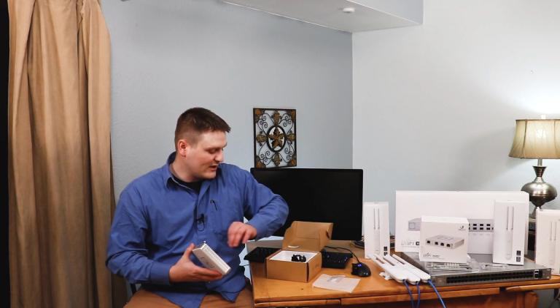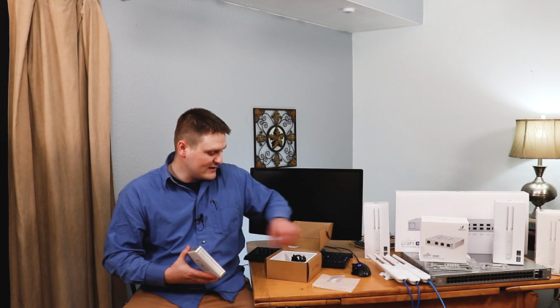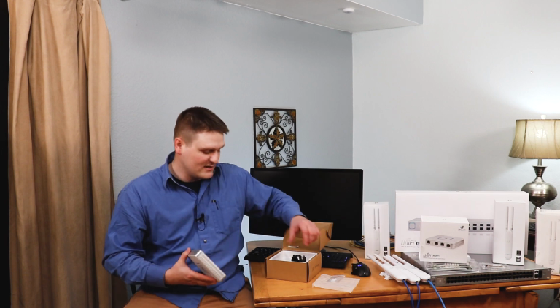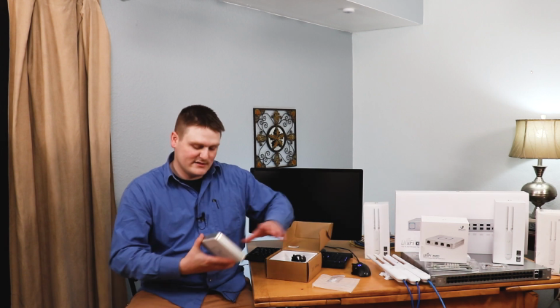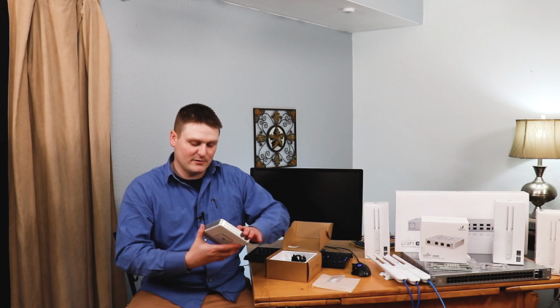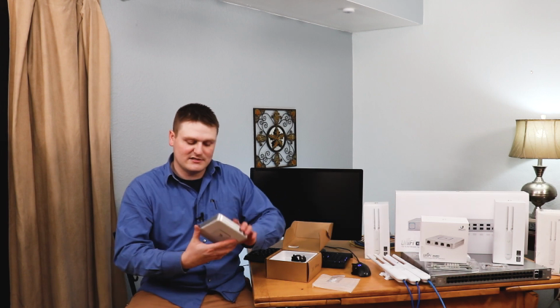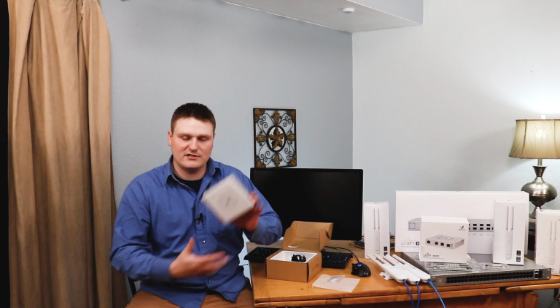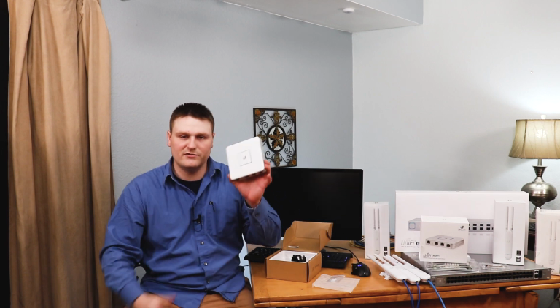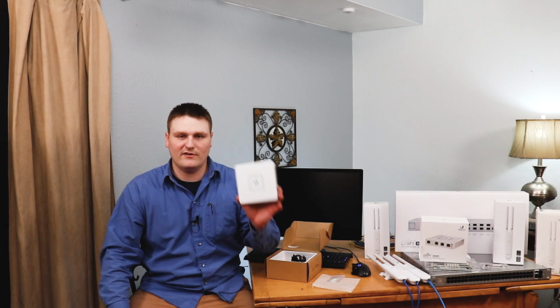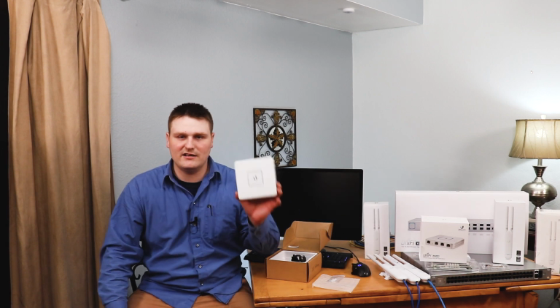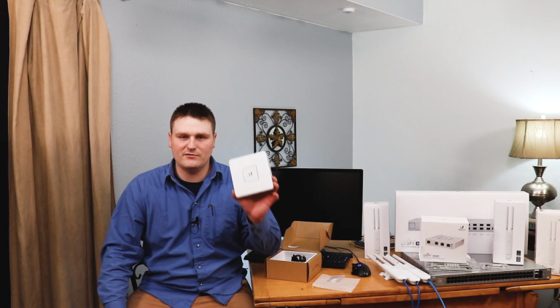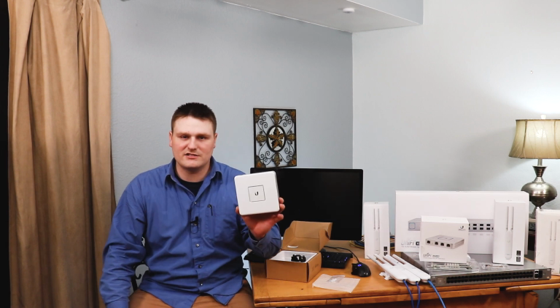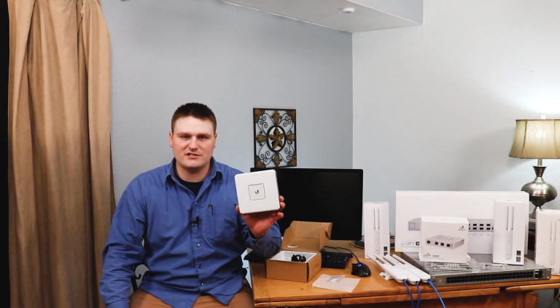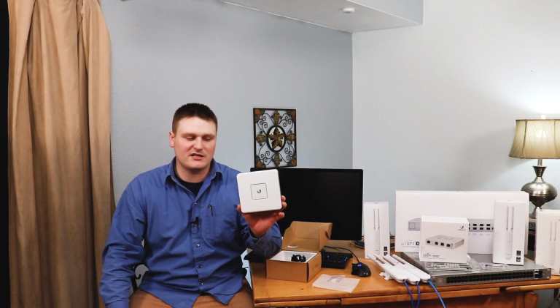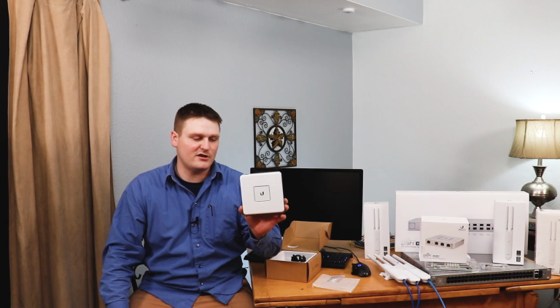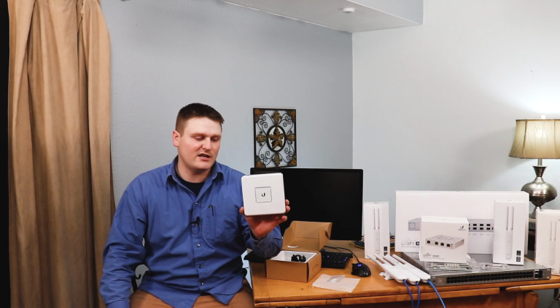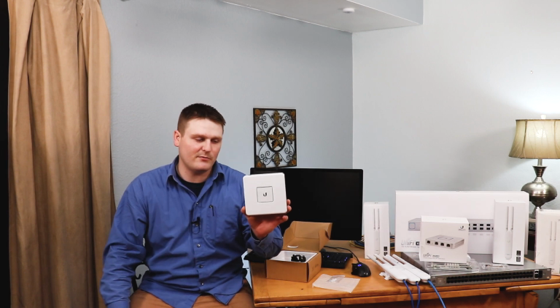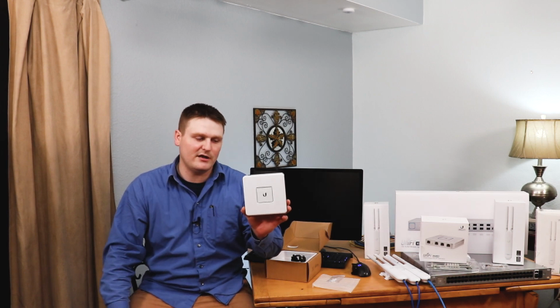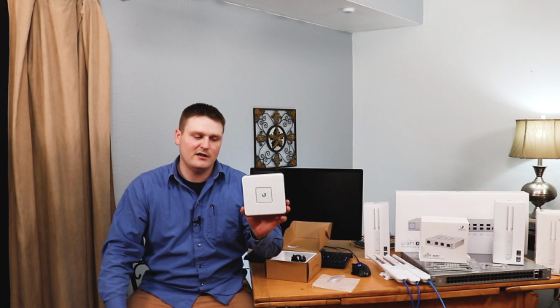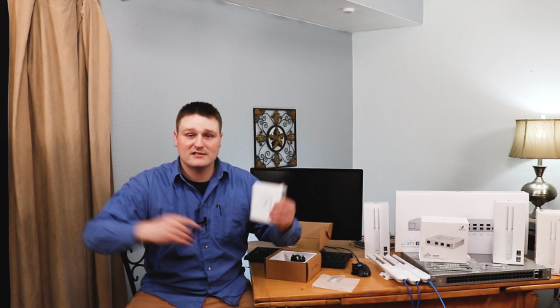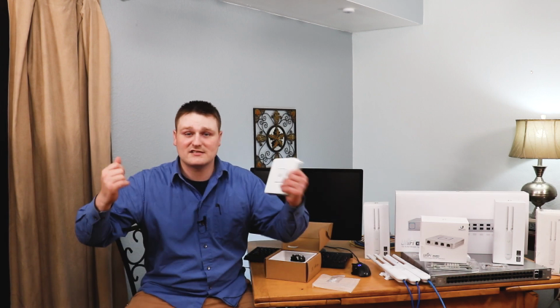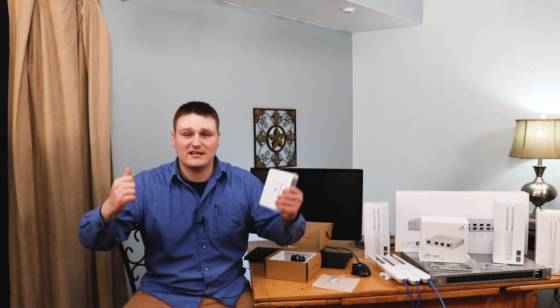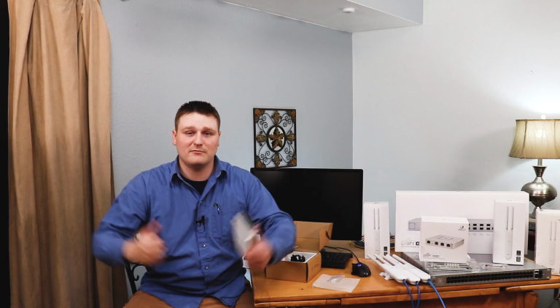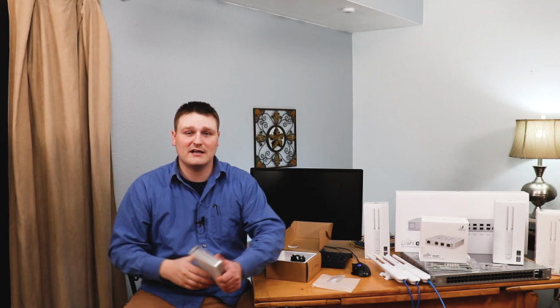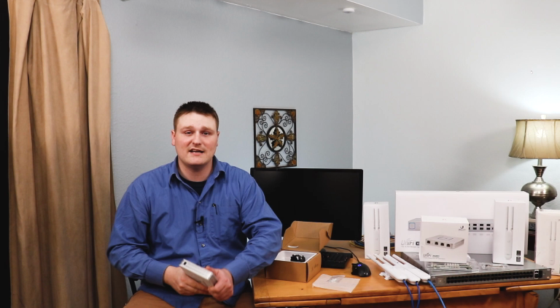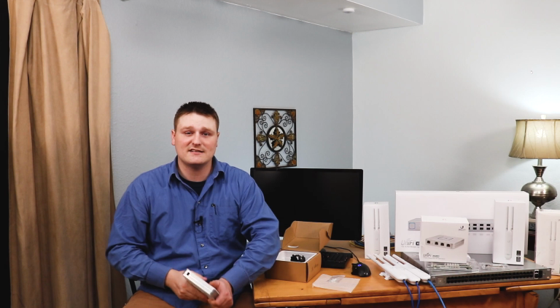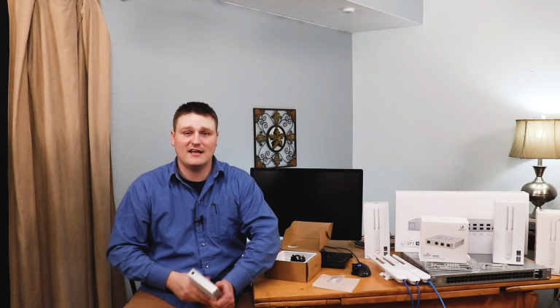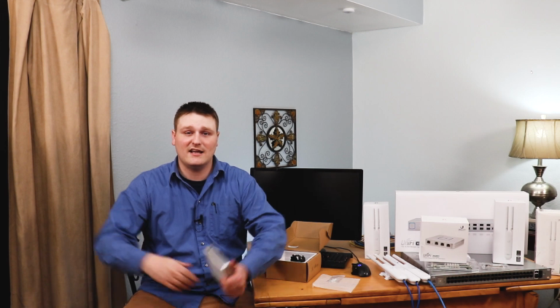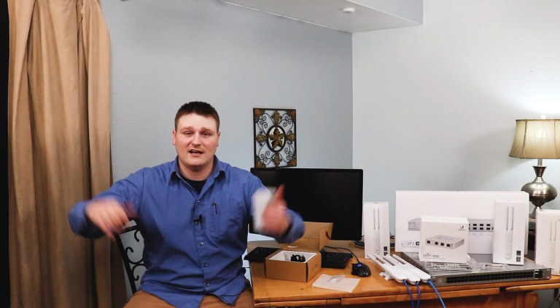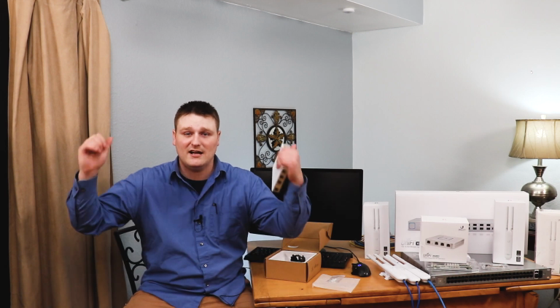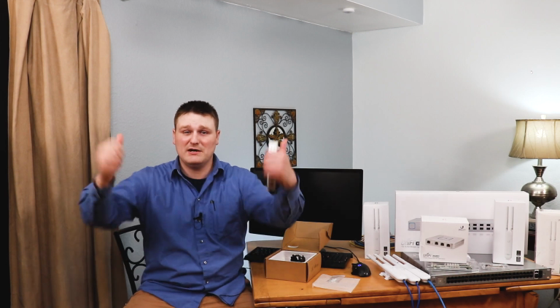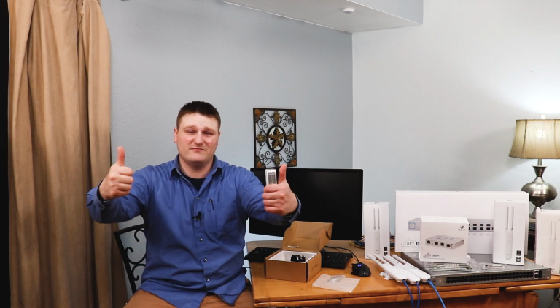So guys, this was the Unified USG Security Gateway. This is TechNetwork and I'm out.